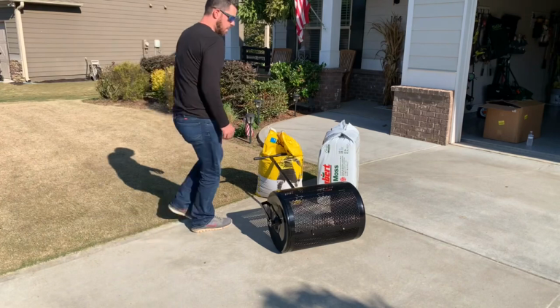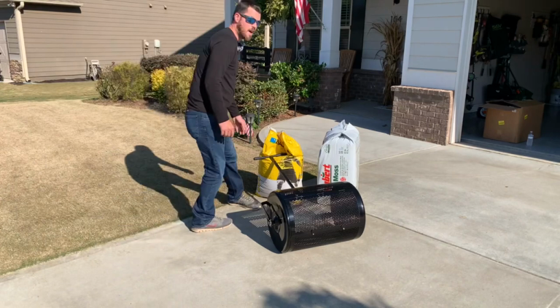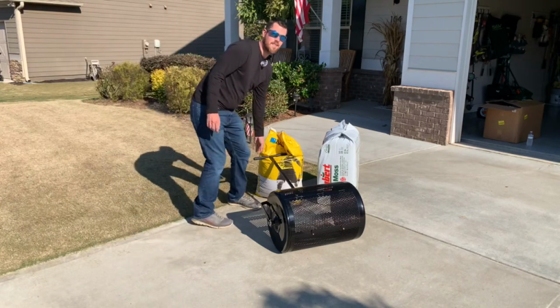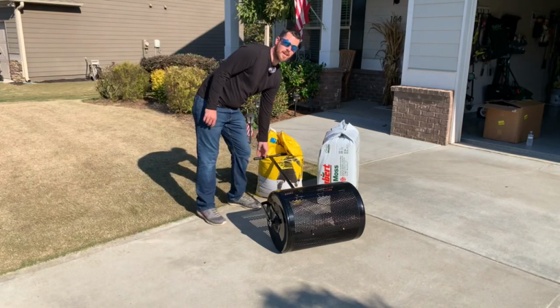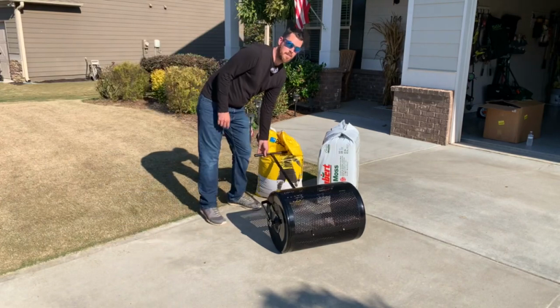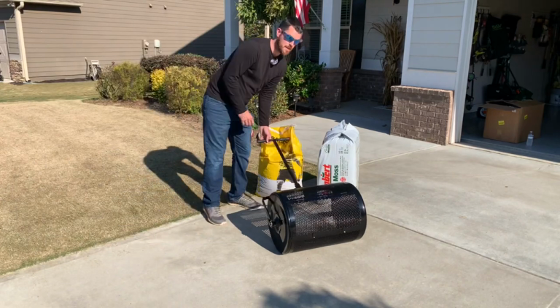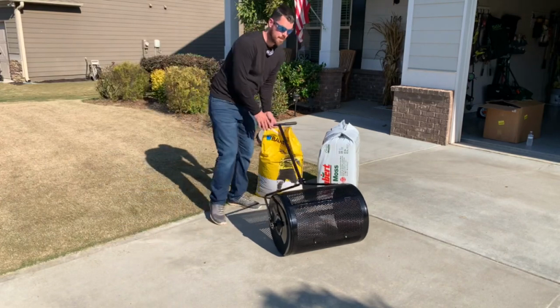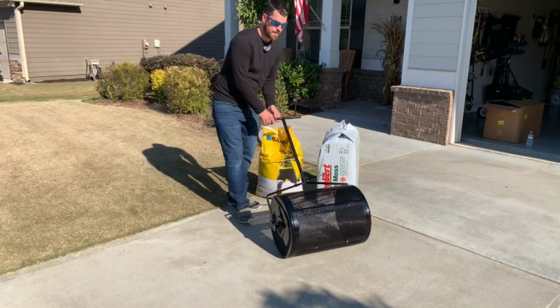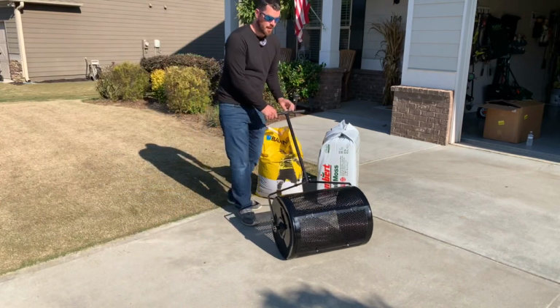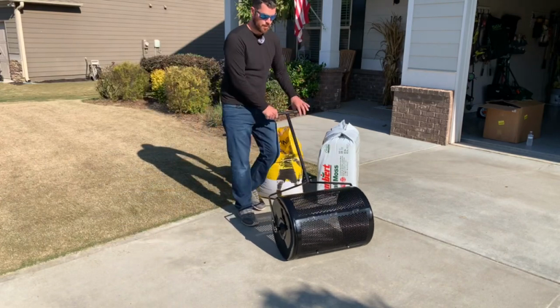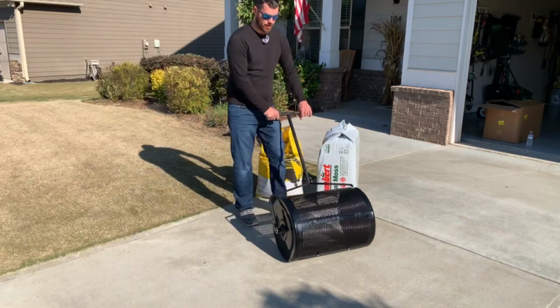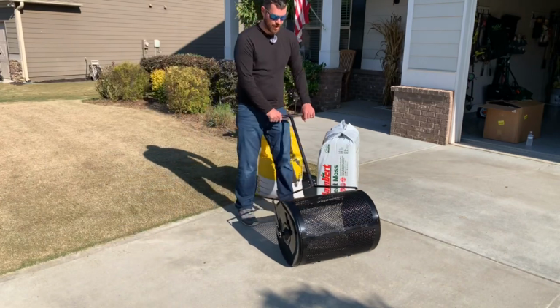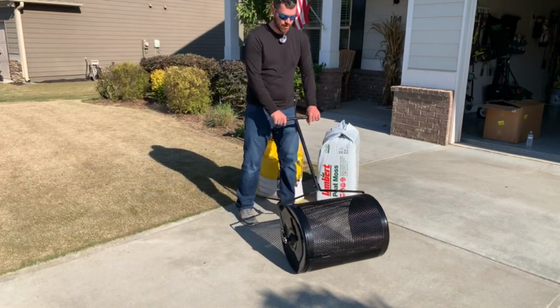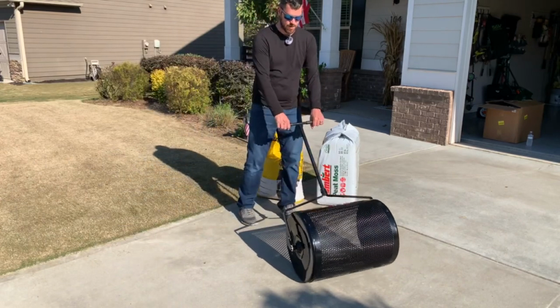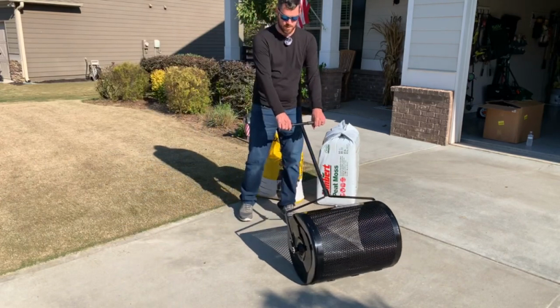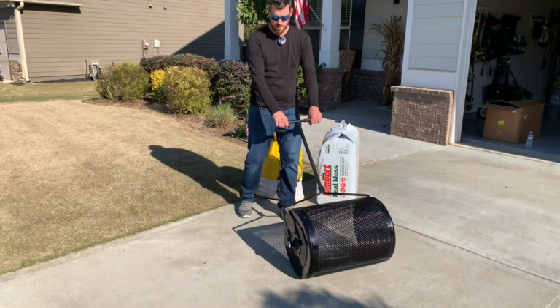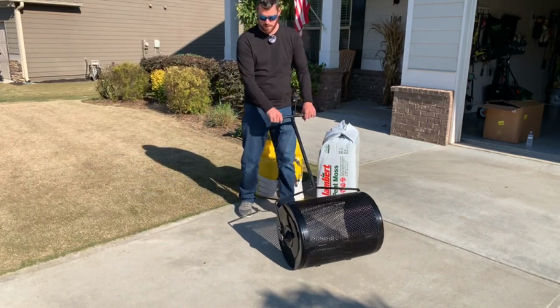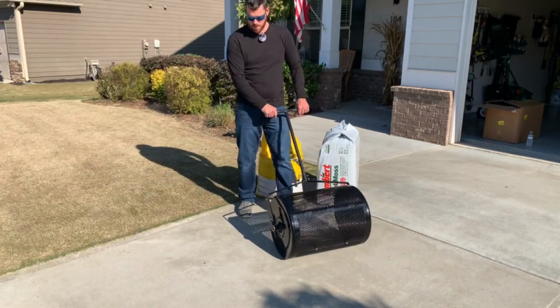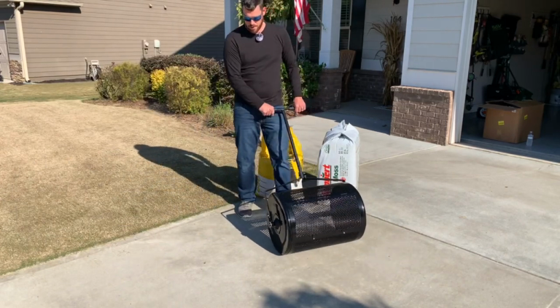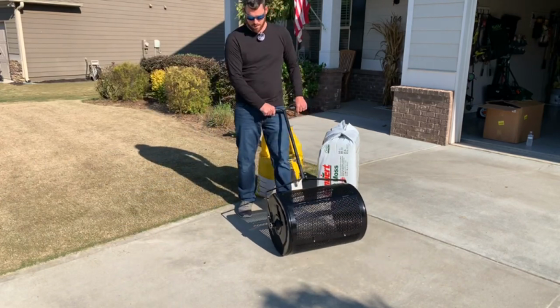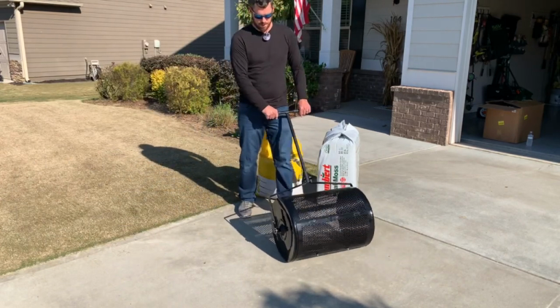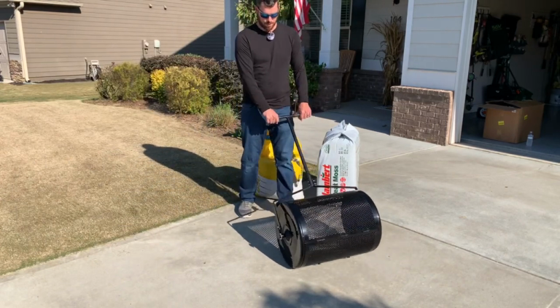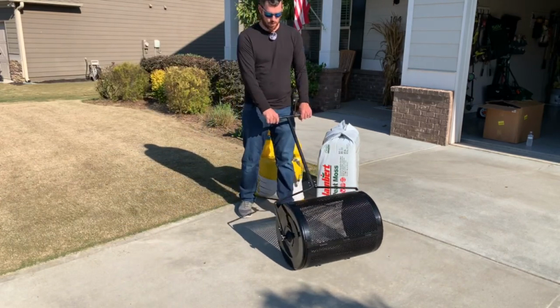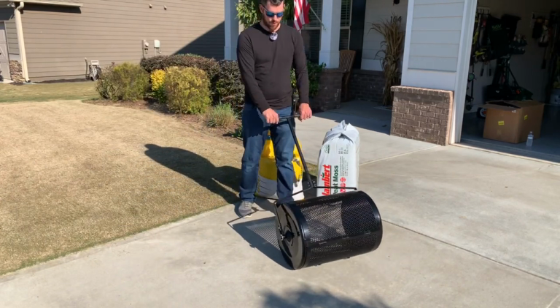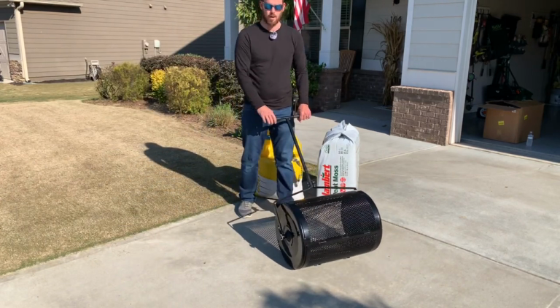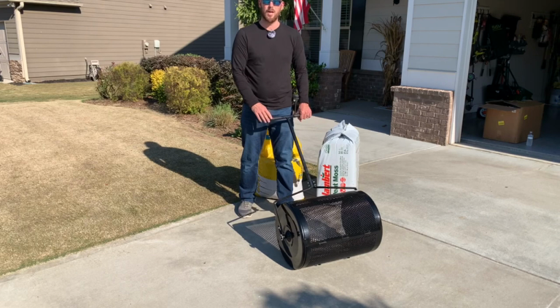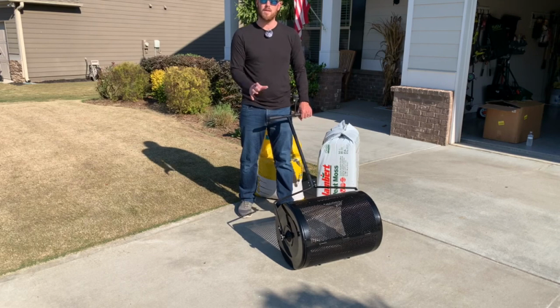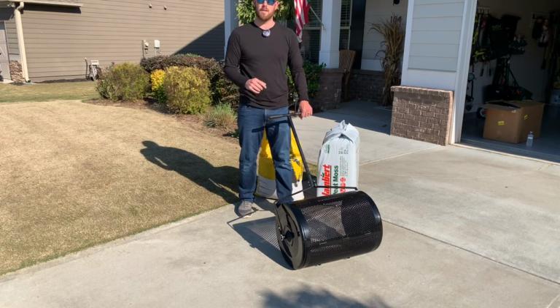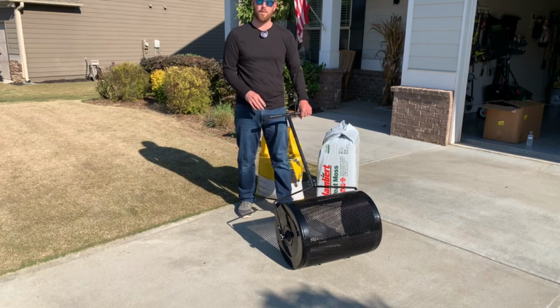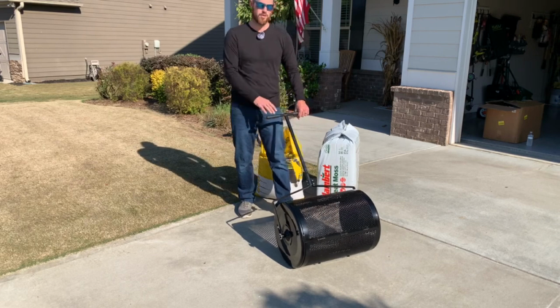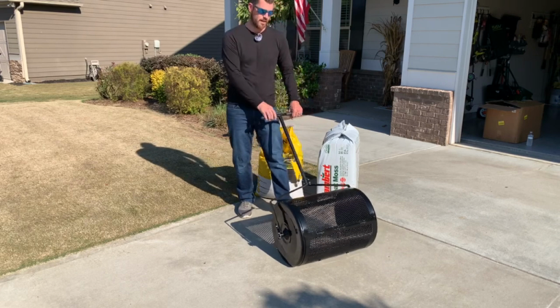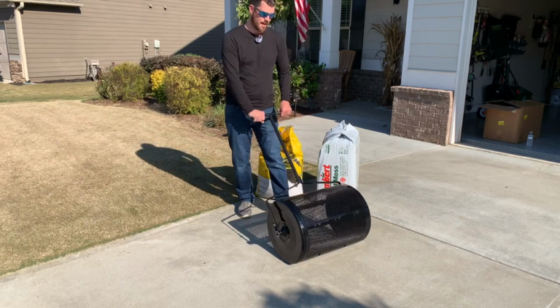All right, so we got the peat moss spreader together. Seems to be rolling fairly well. Looking forward to trying this out.